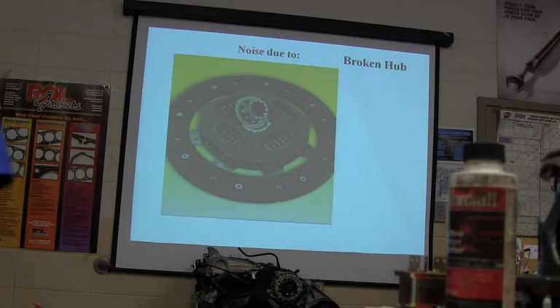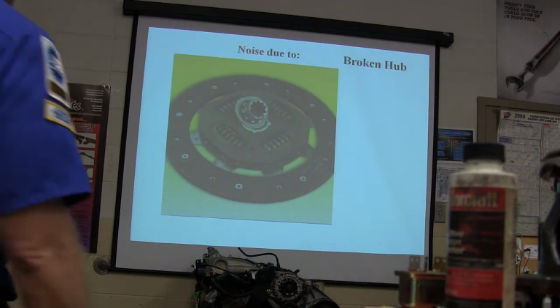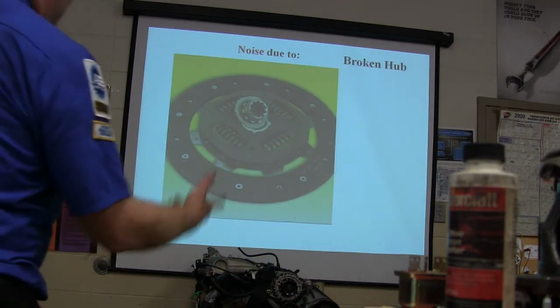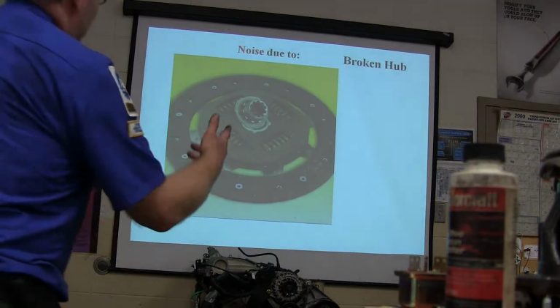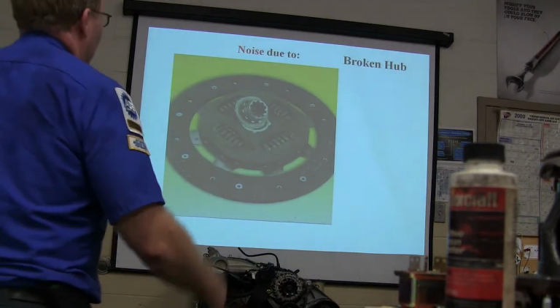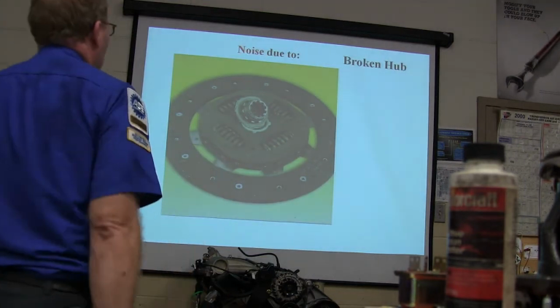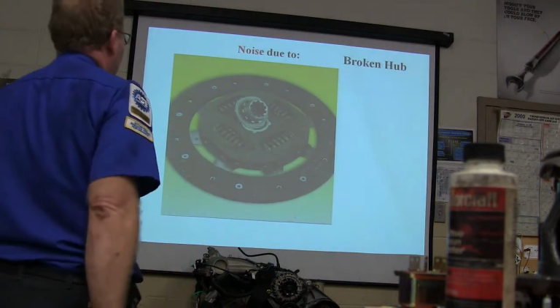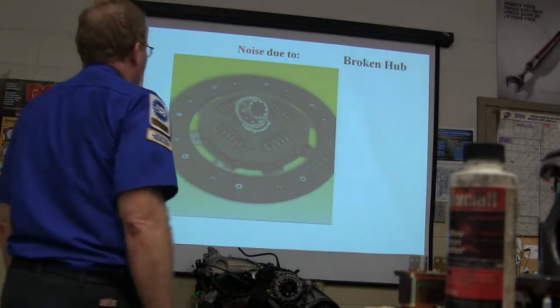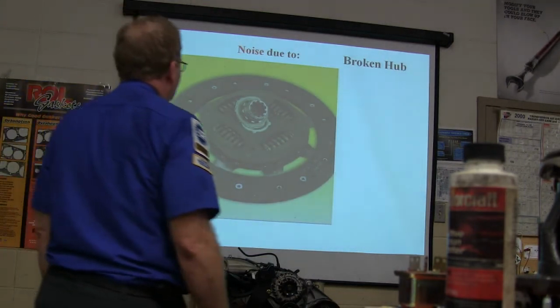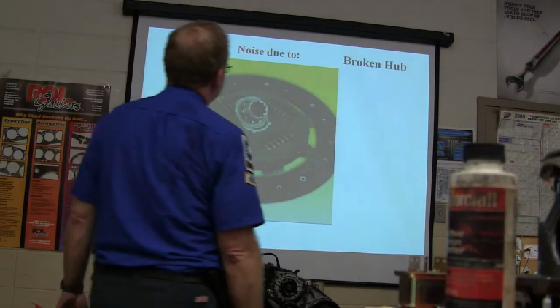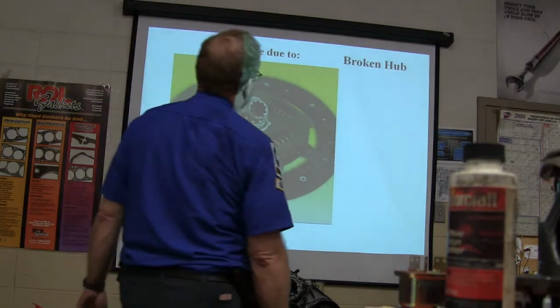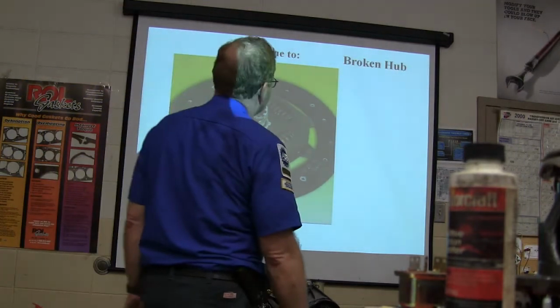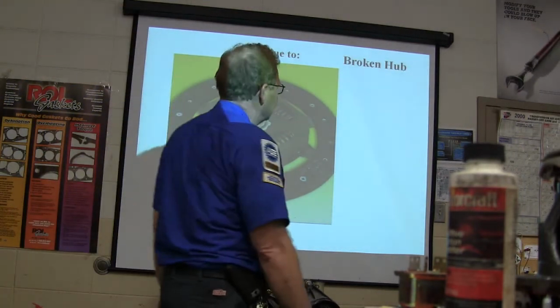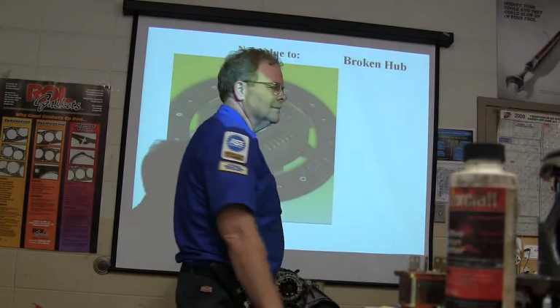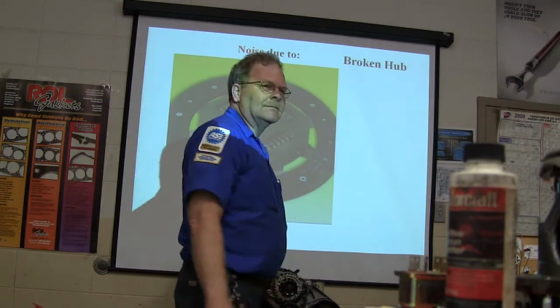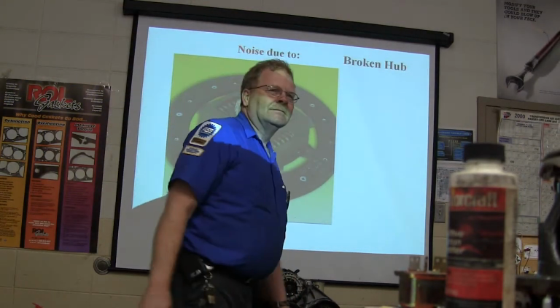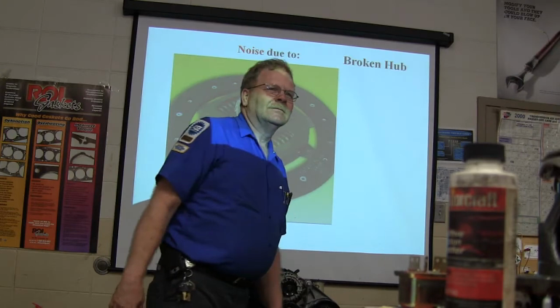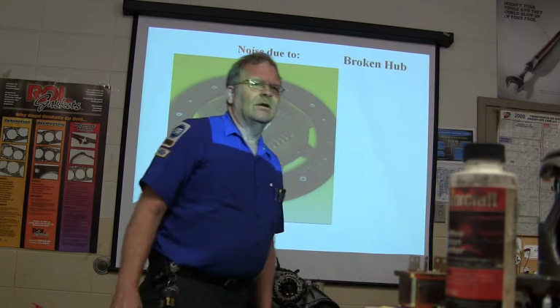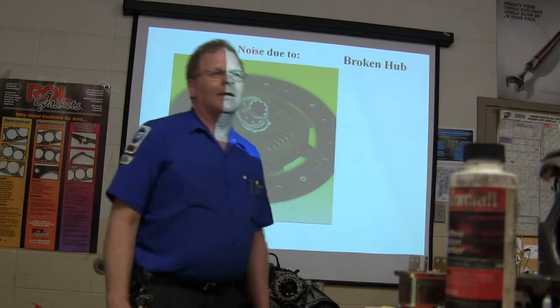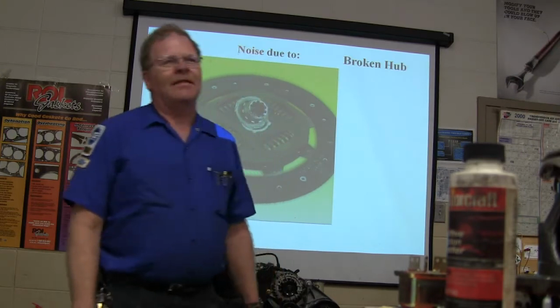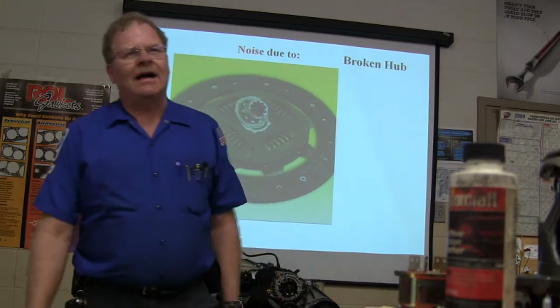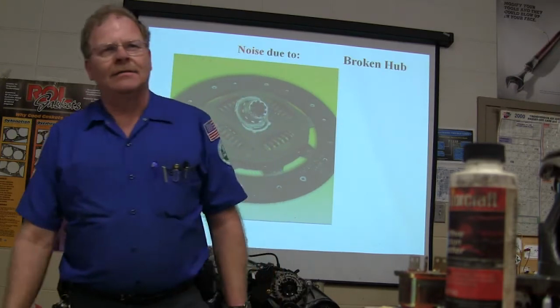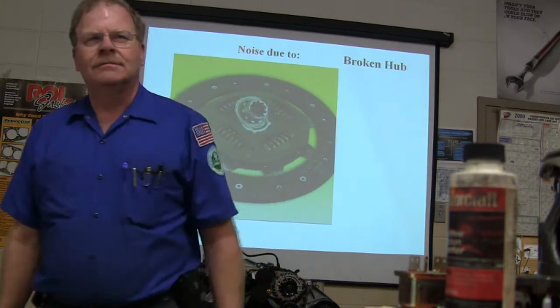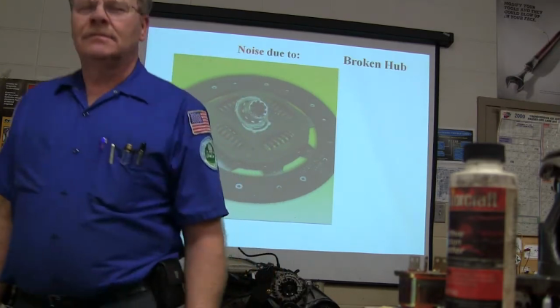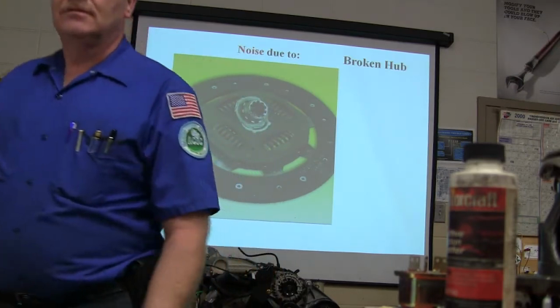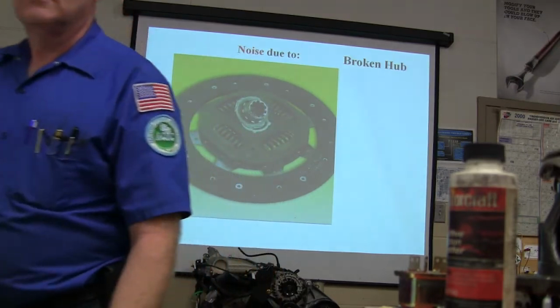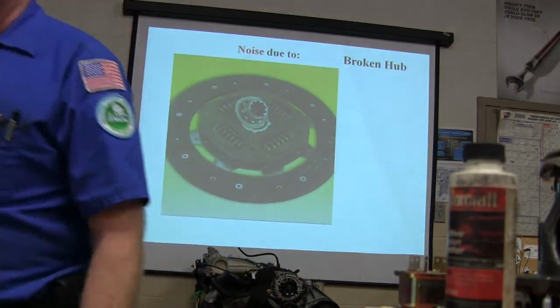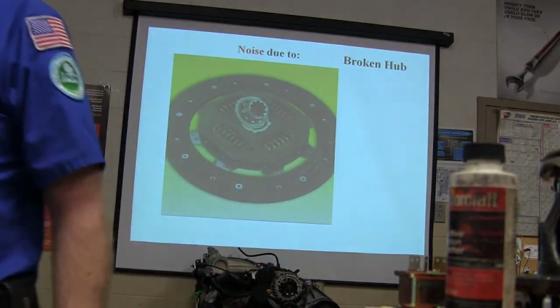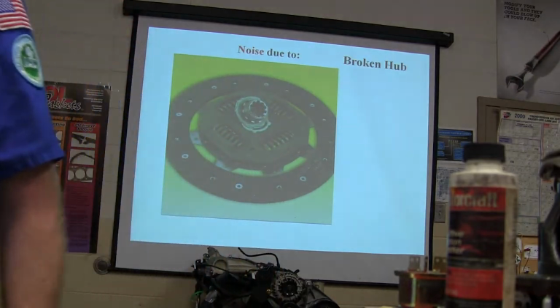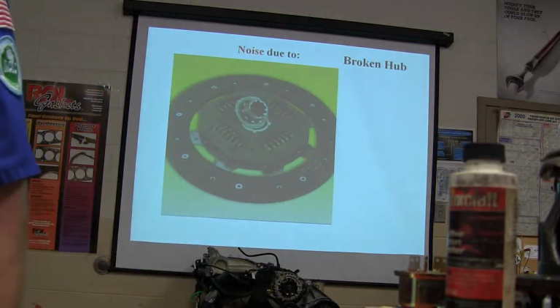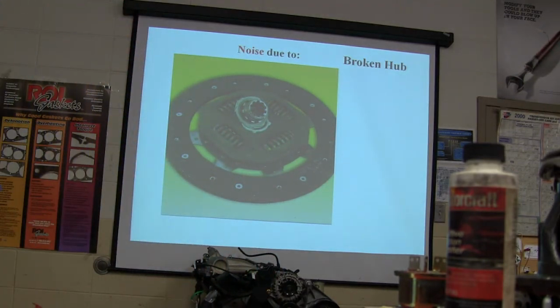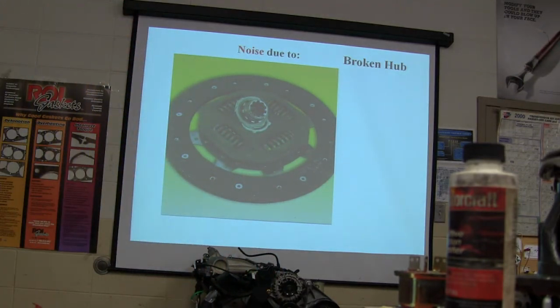Look at this one here — broken hub. What do you think might cause that?